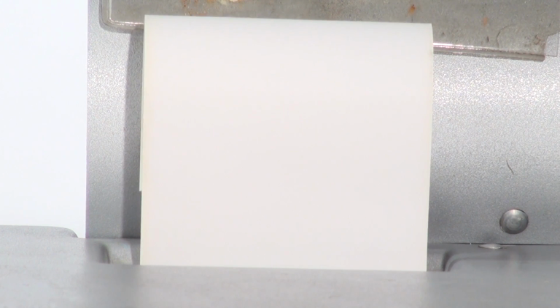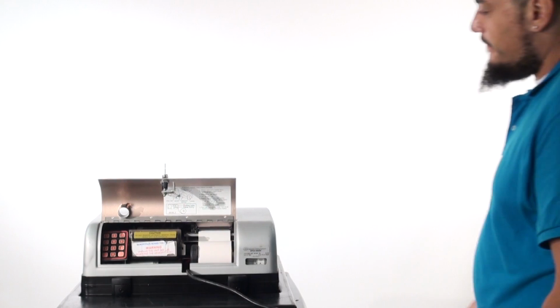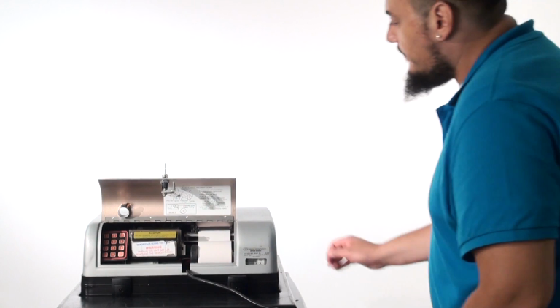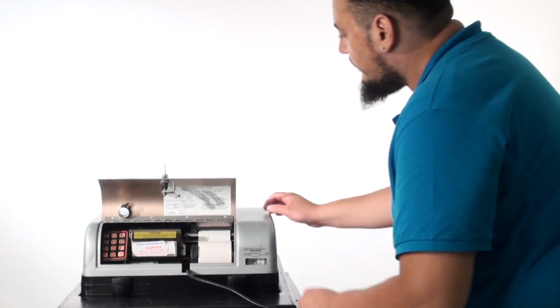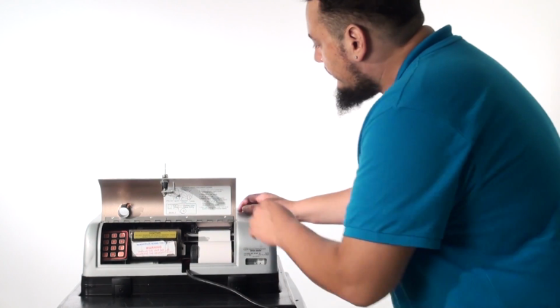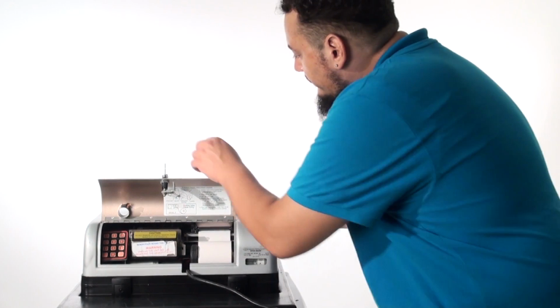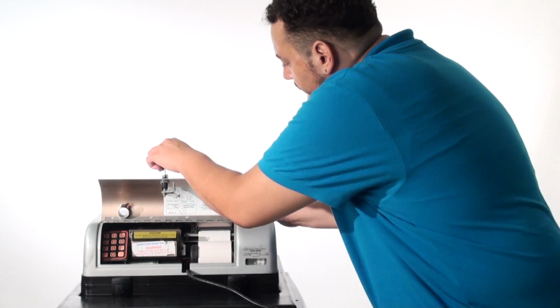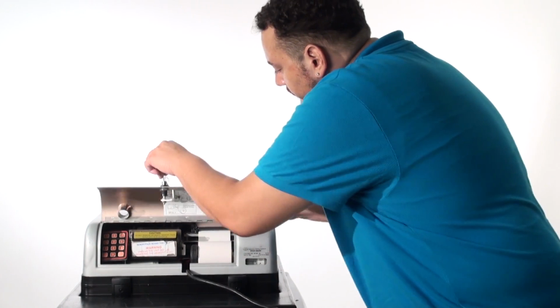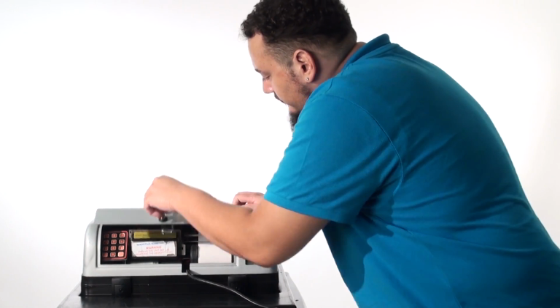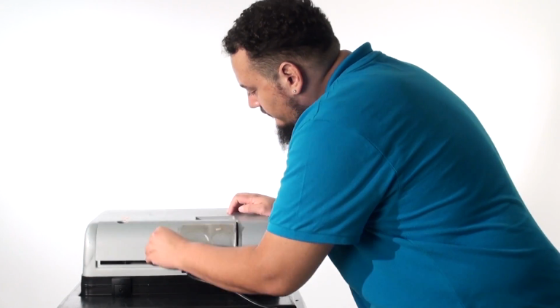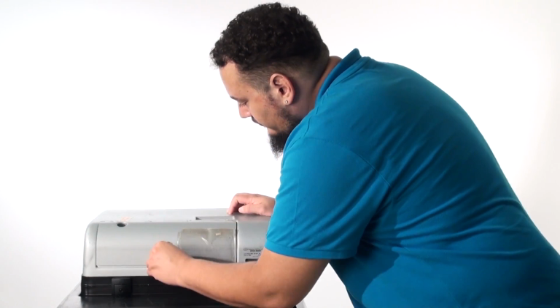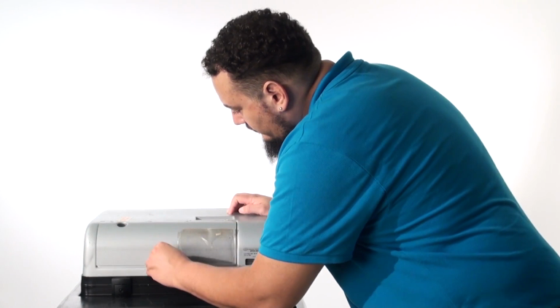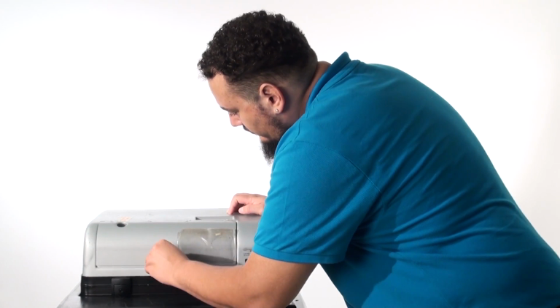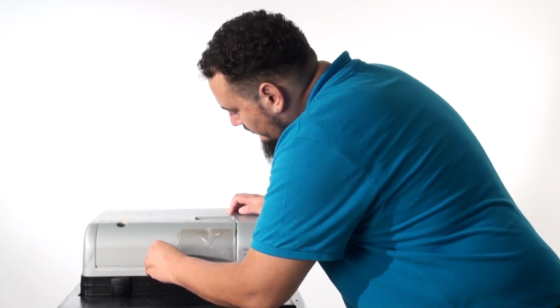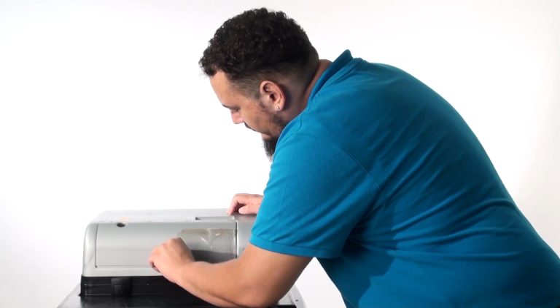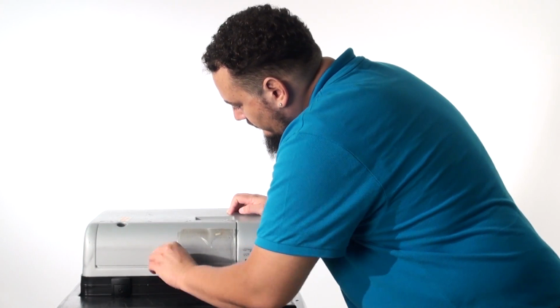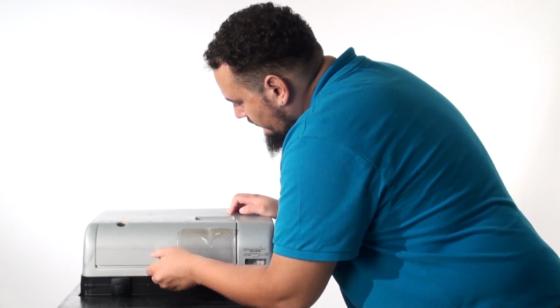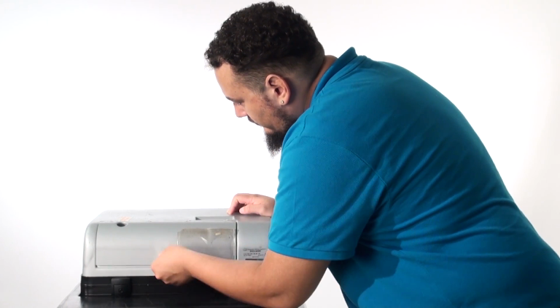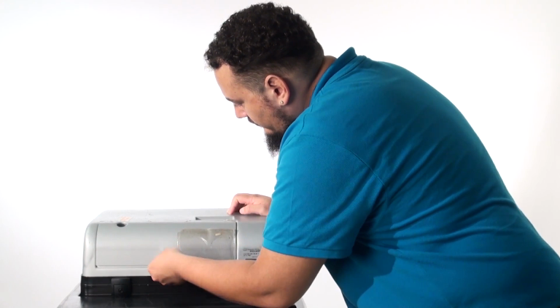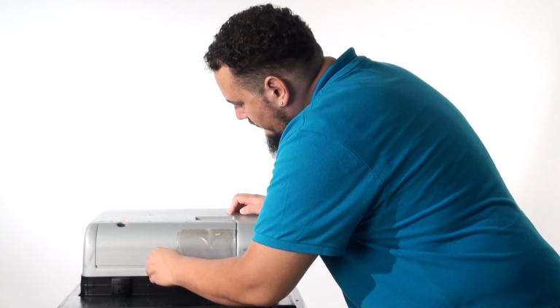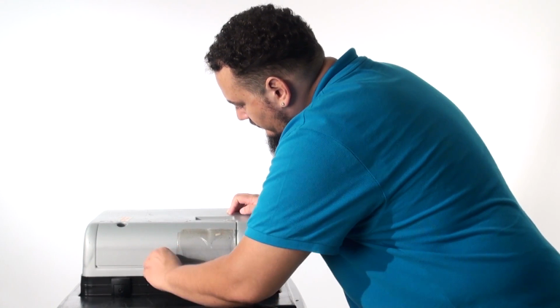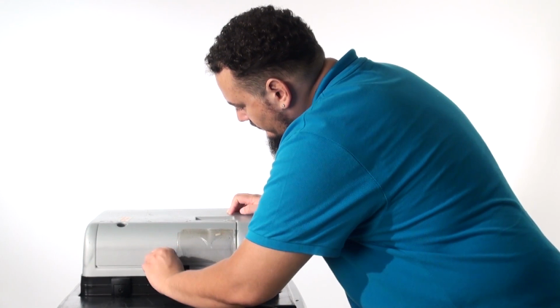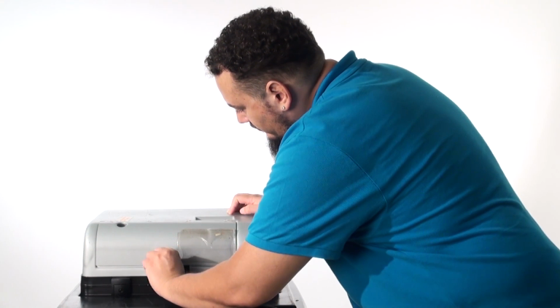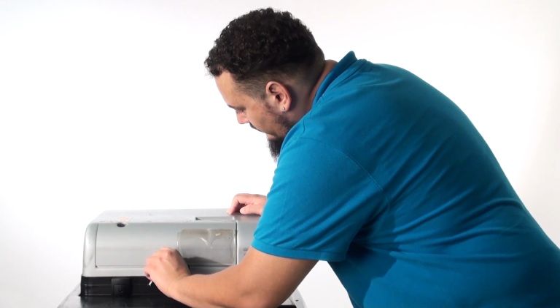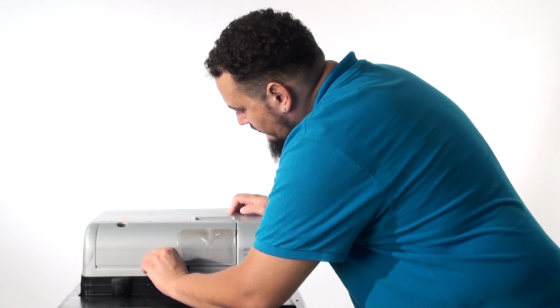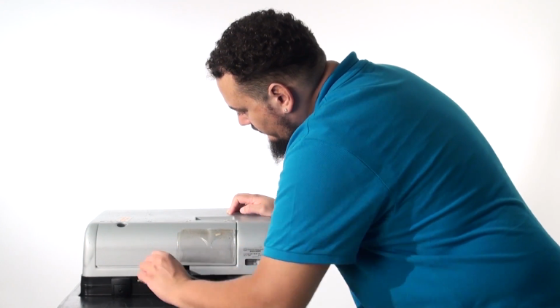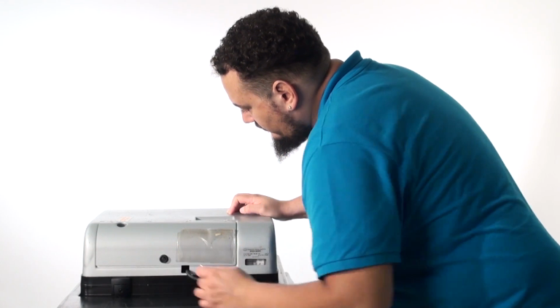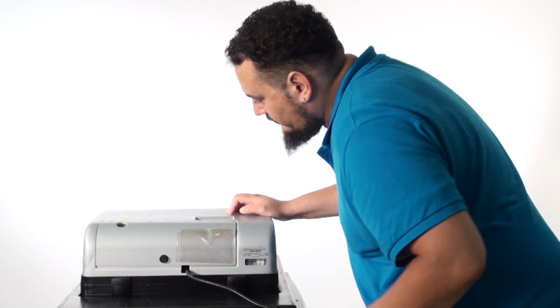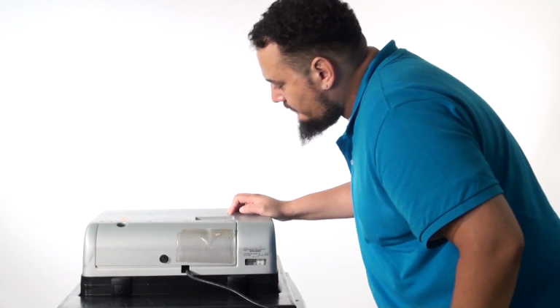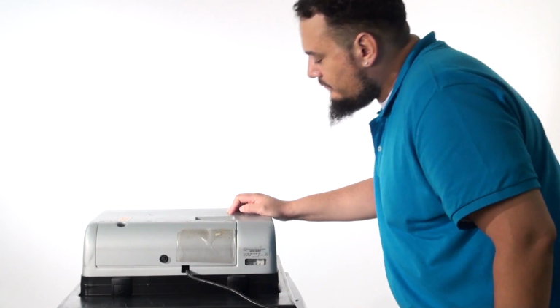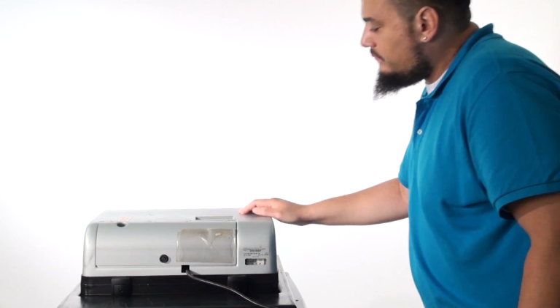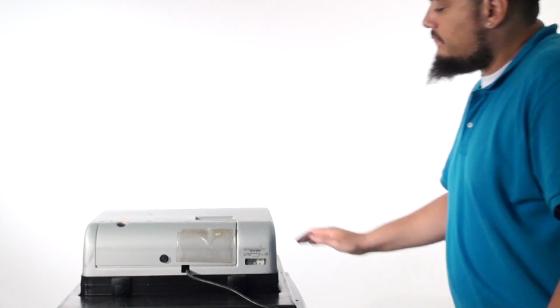Third, close and lock the scanner door. The scanner is now ready for voters to insert ballots.